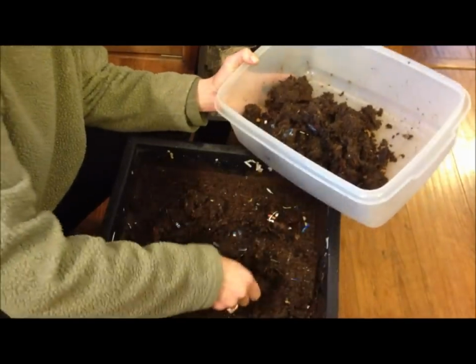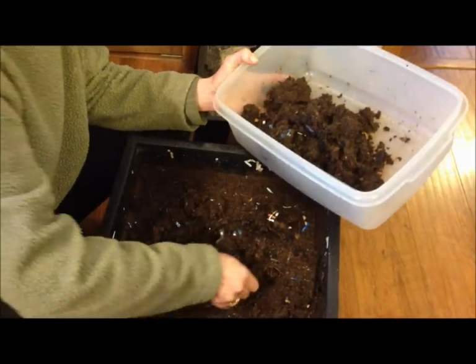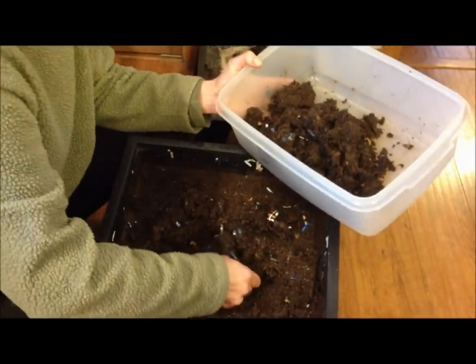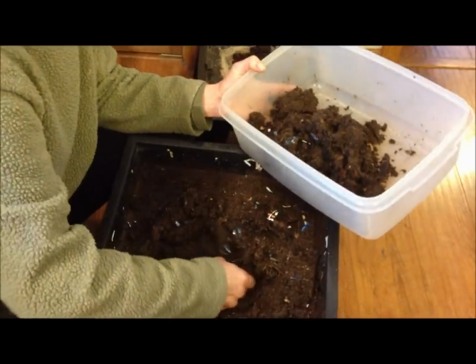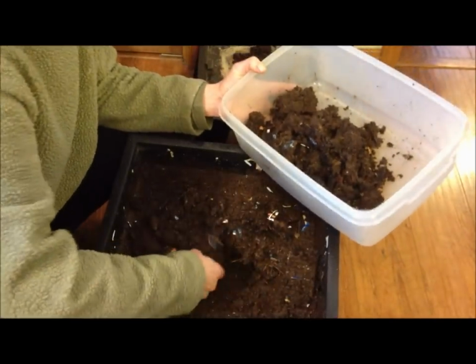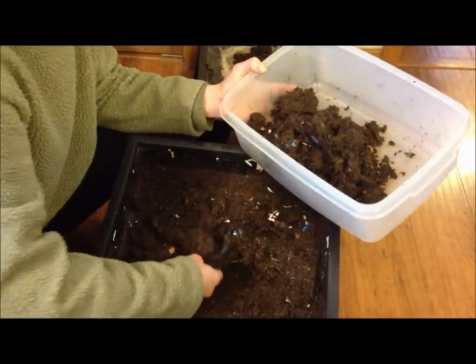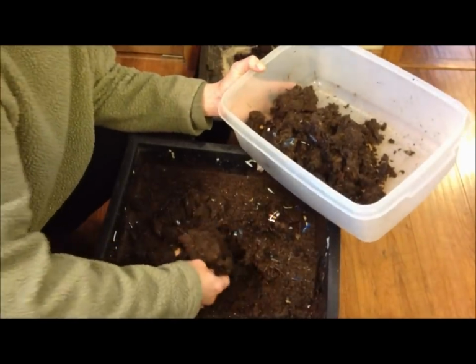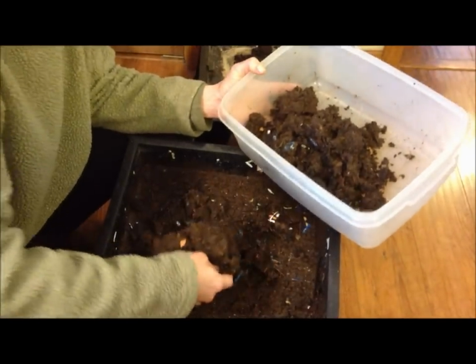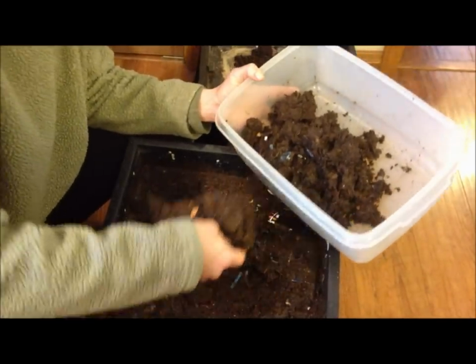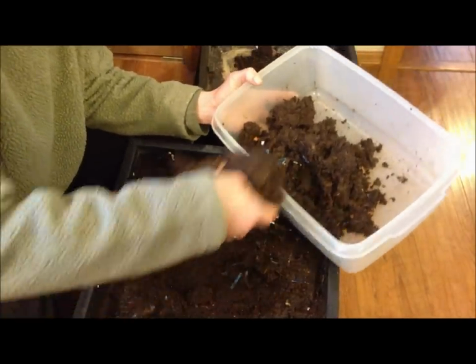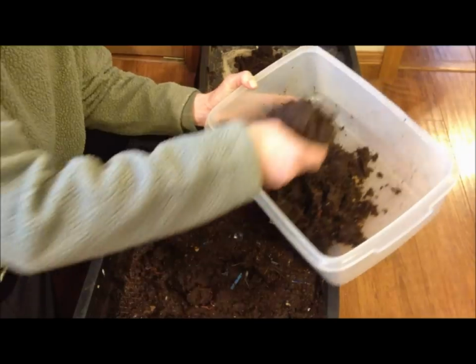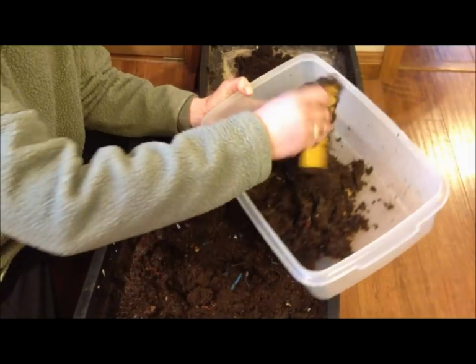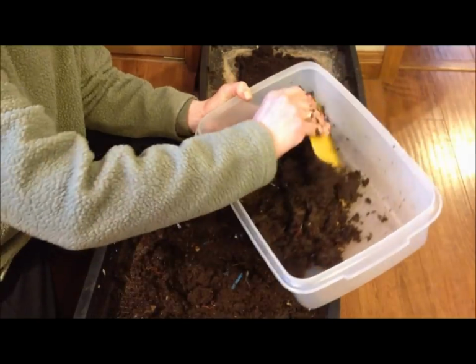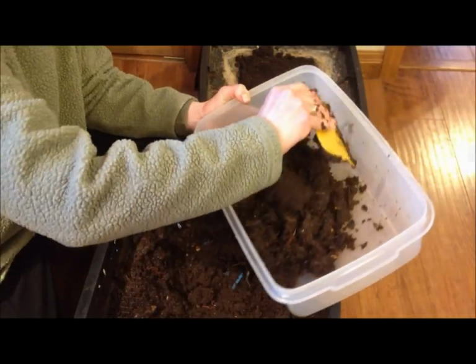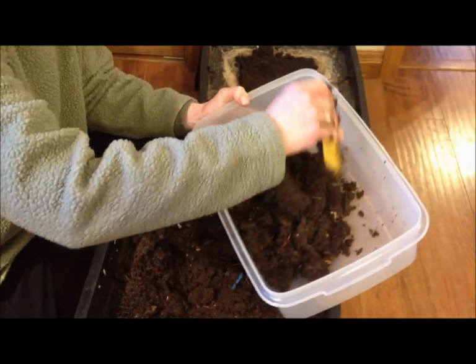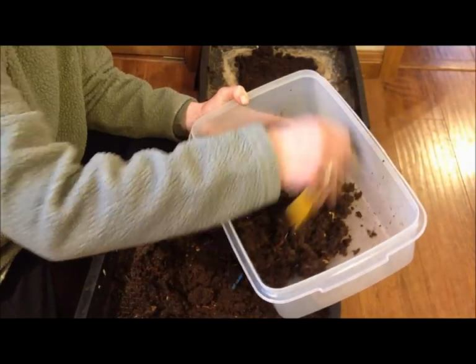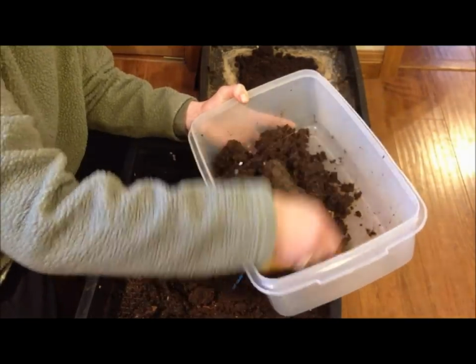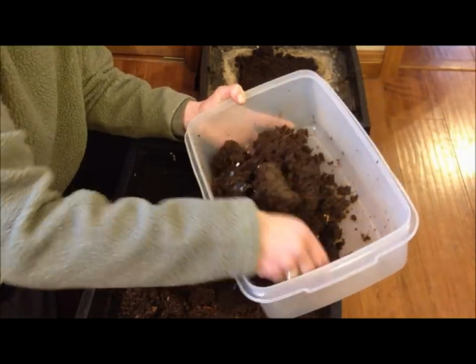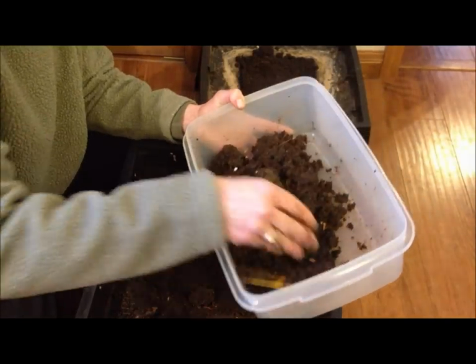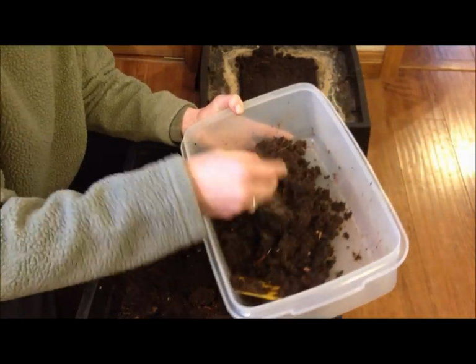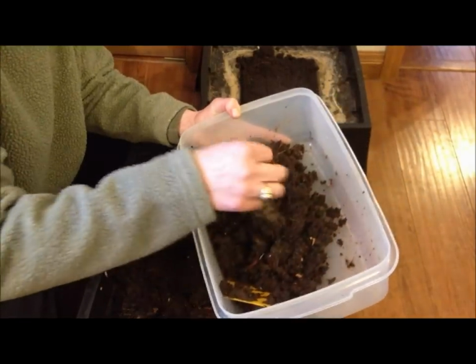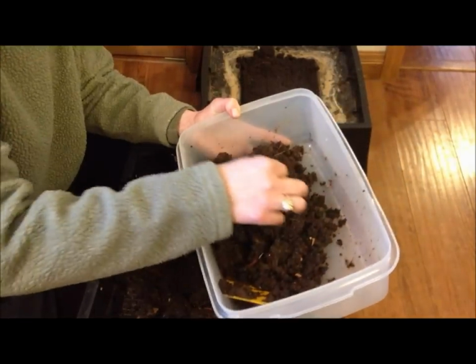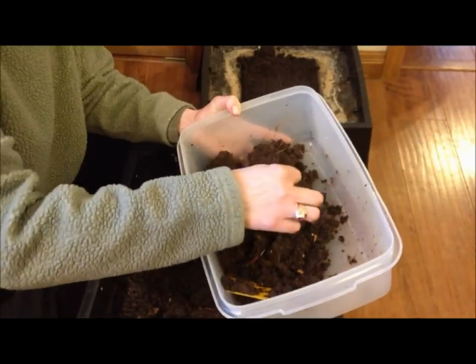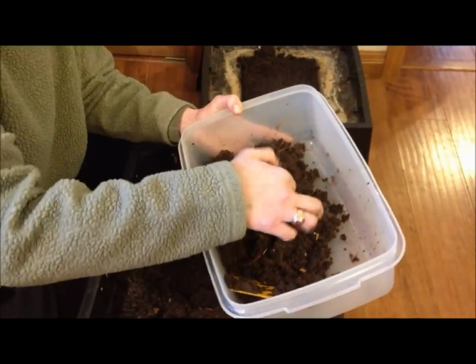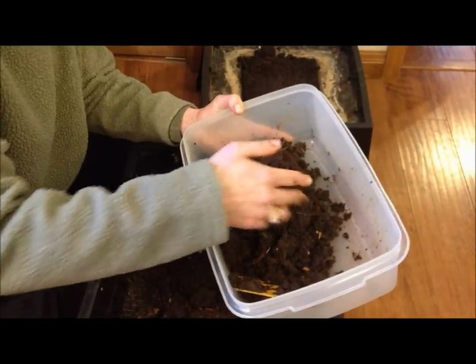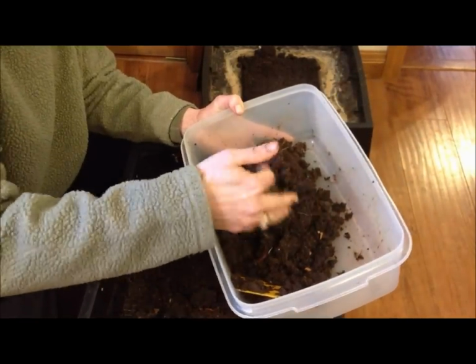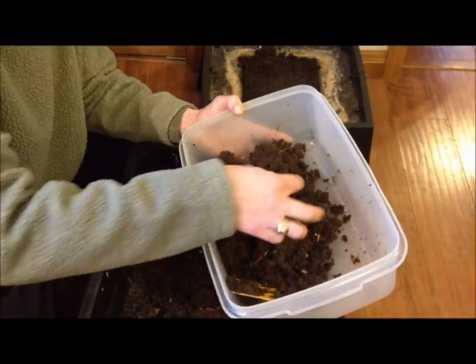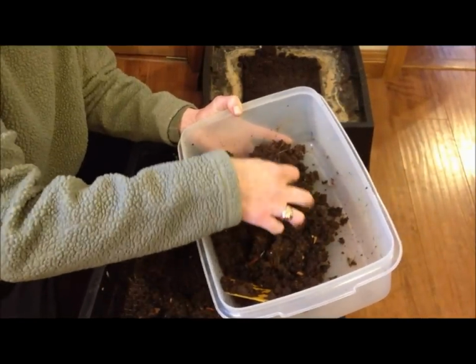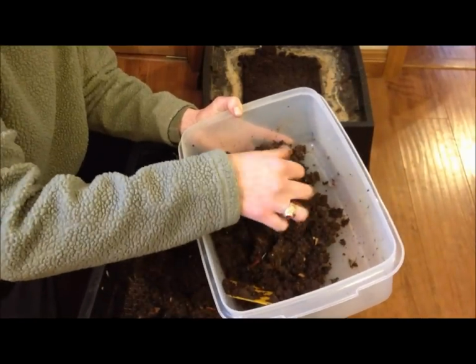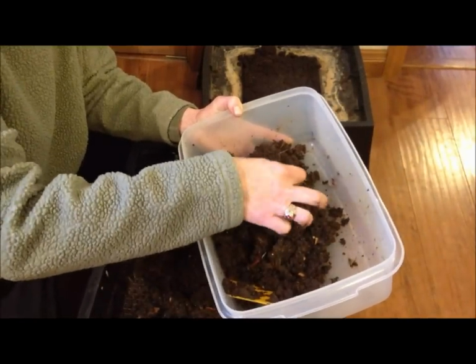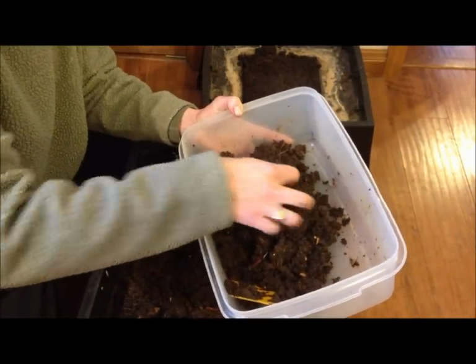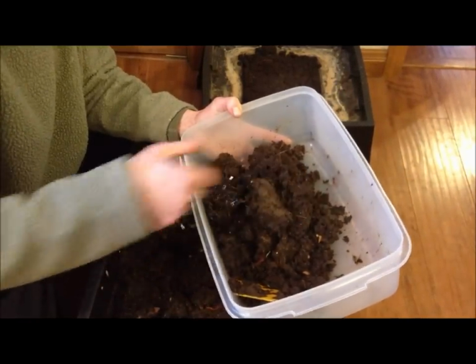So after you empty out this entire bottom tray, you'll have an empty tray that you can give a rinse to.